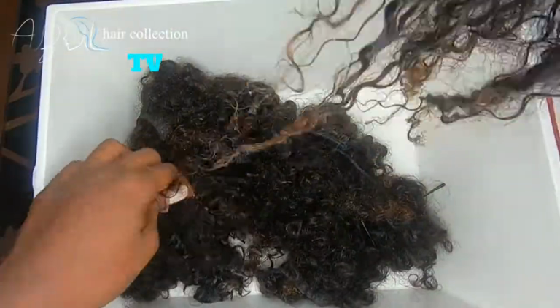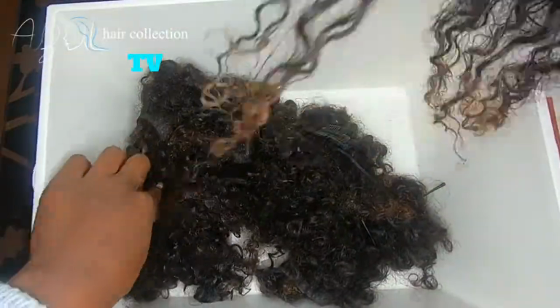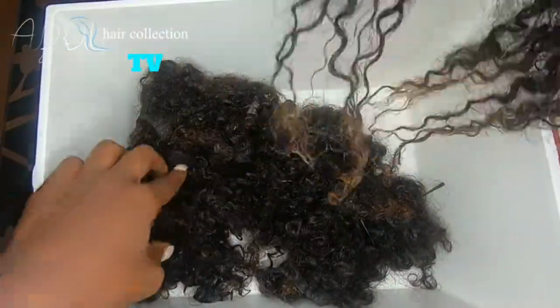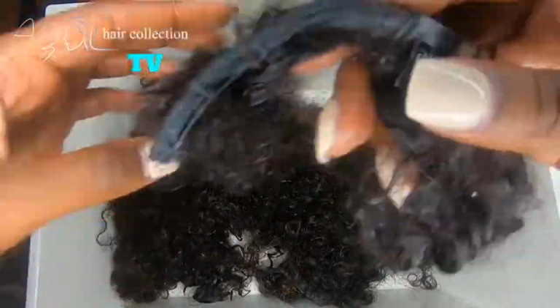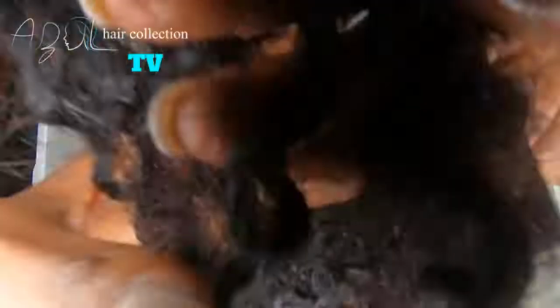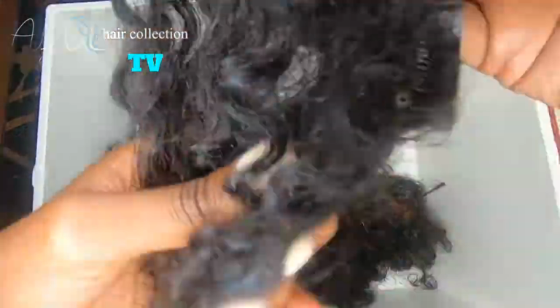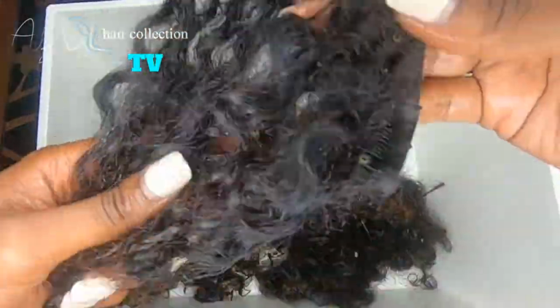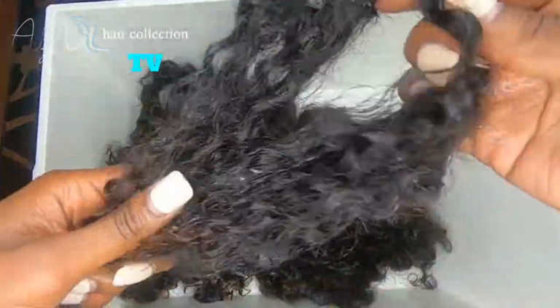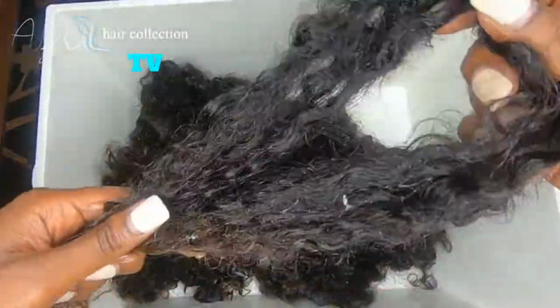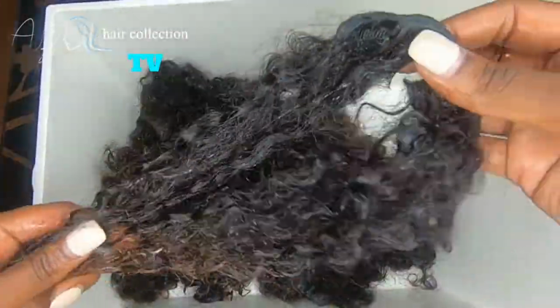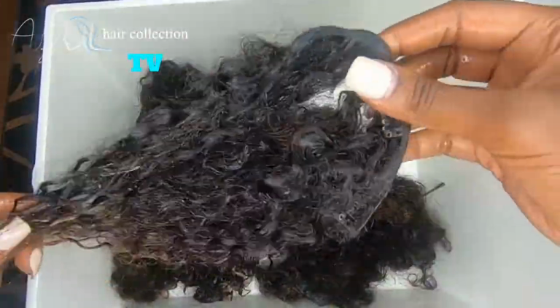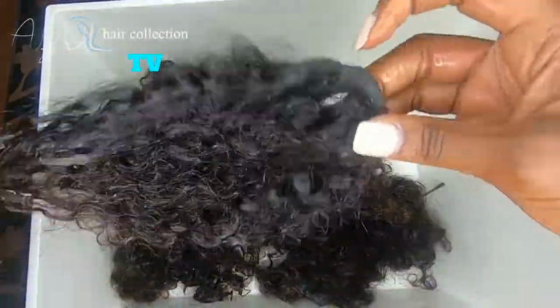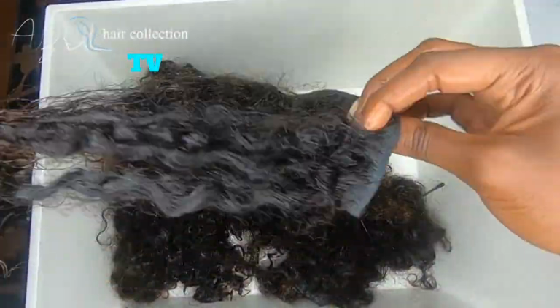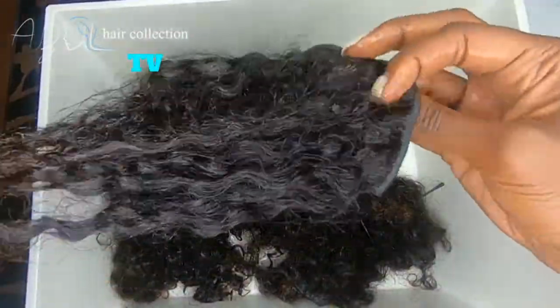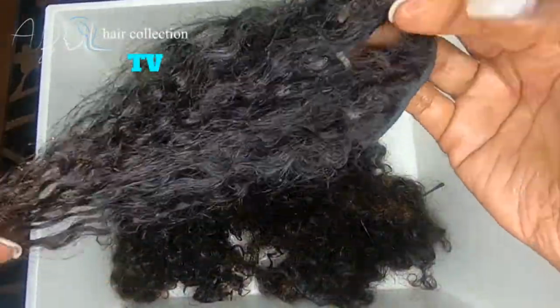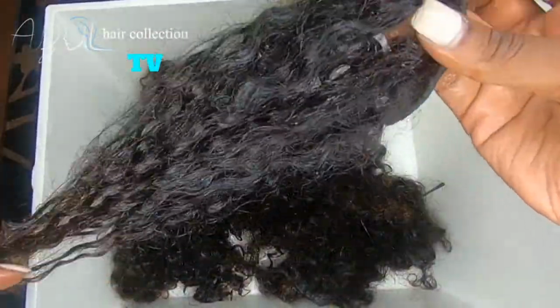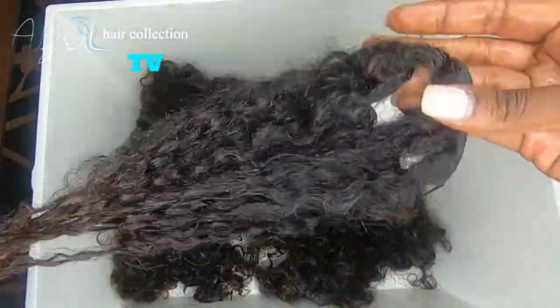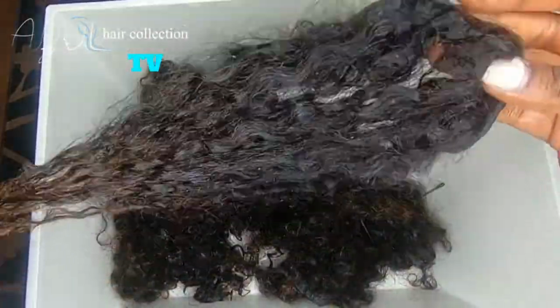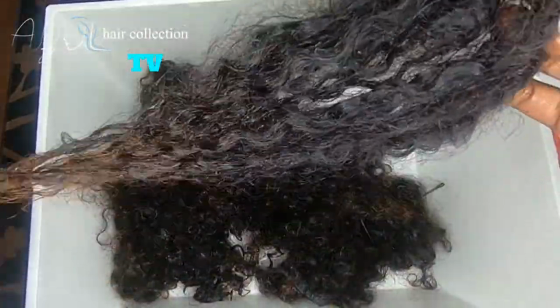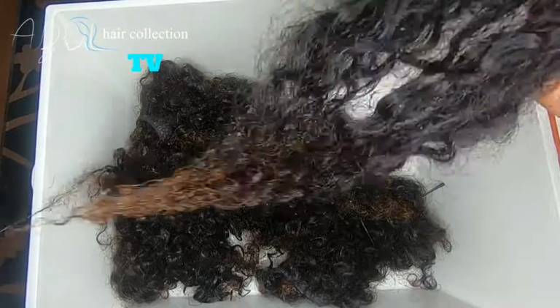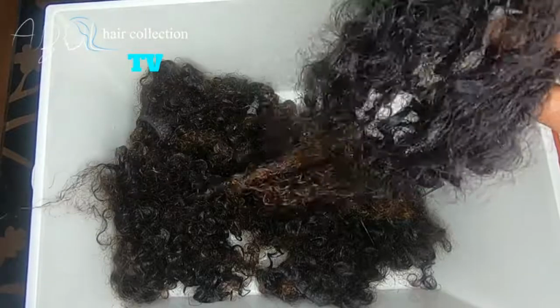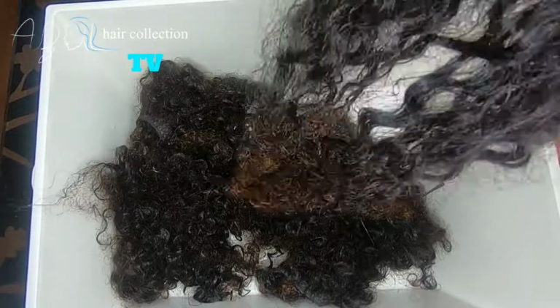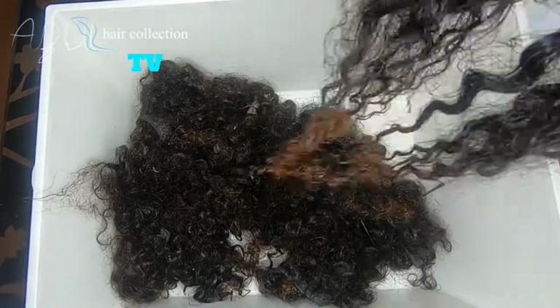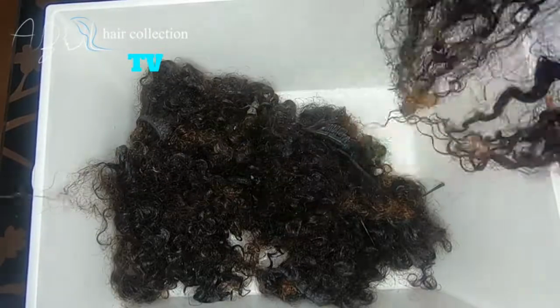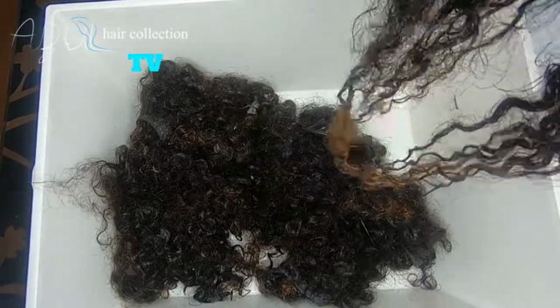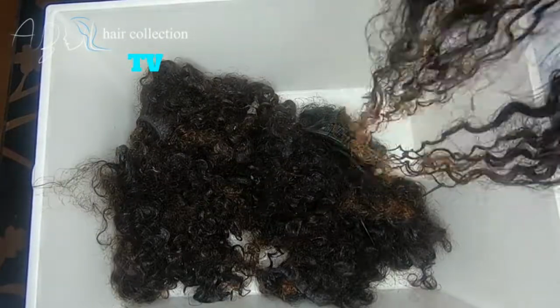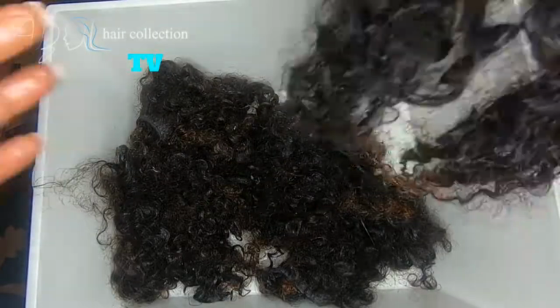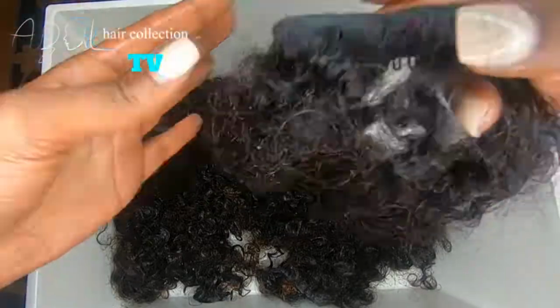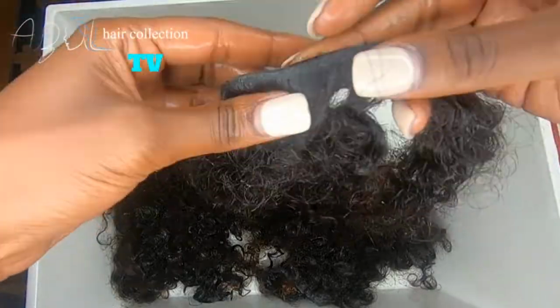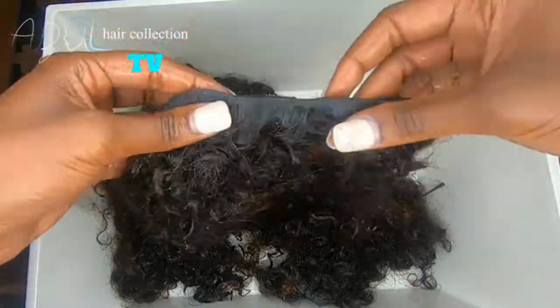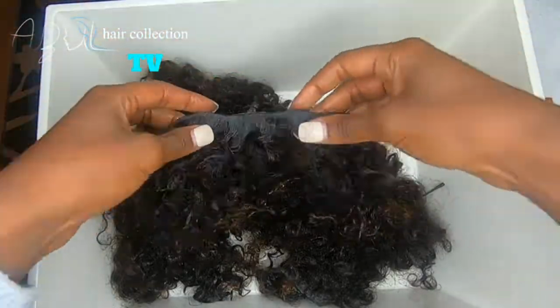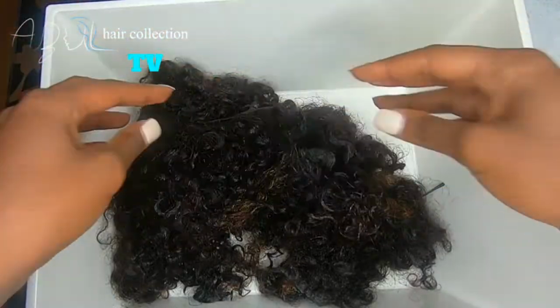Here you can see I rinsed the hair — this is what the kinky curly clip-ins look like after being washed.